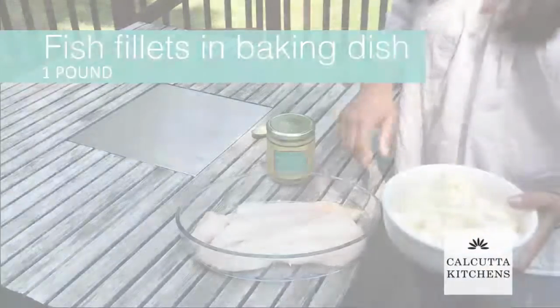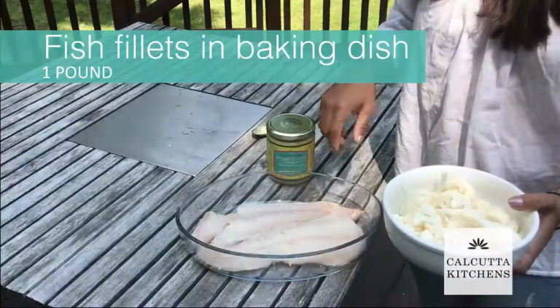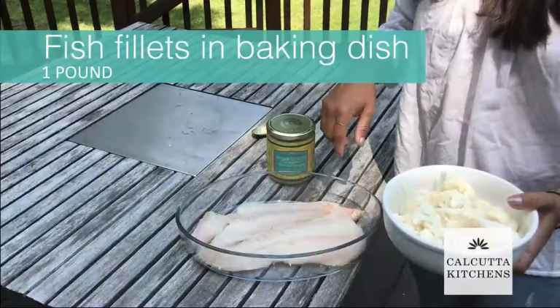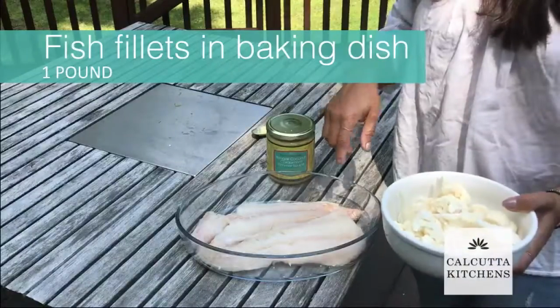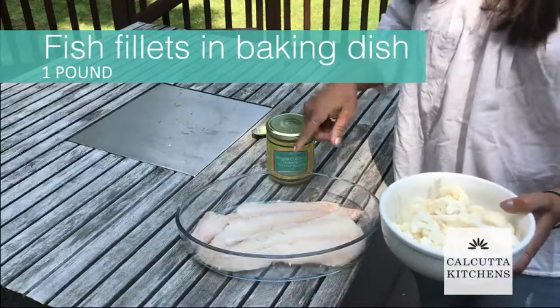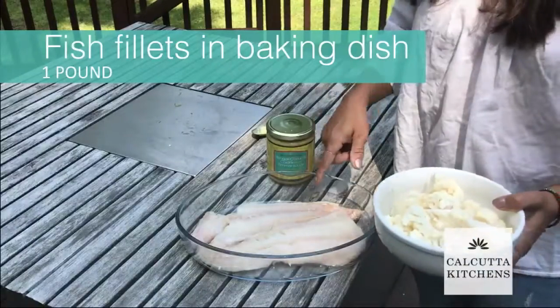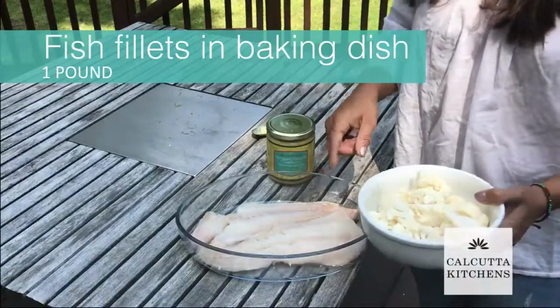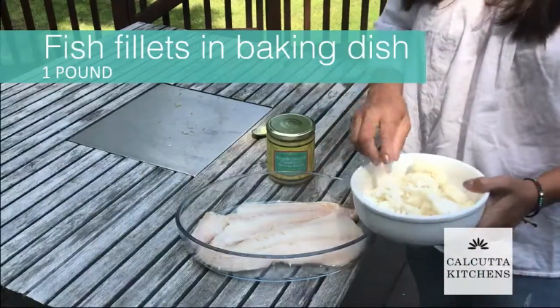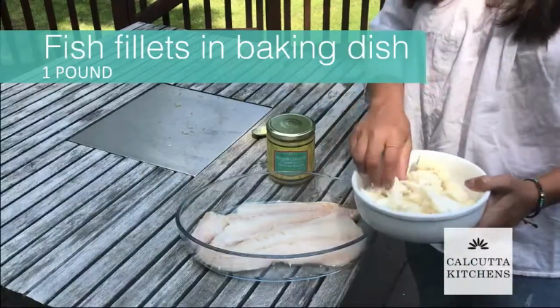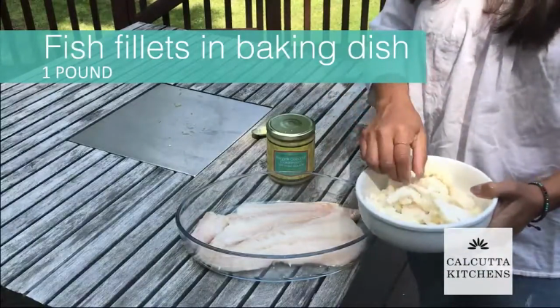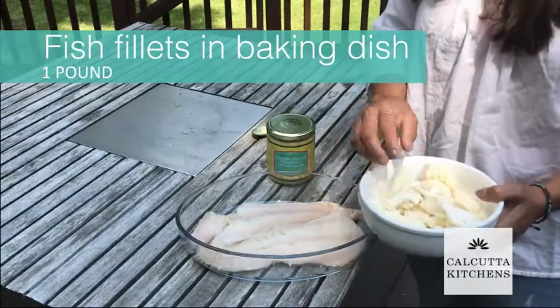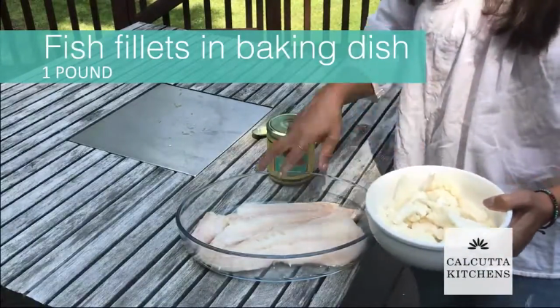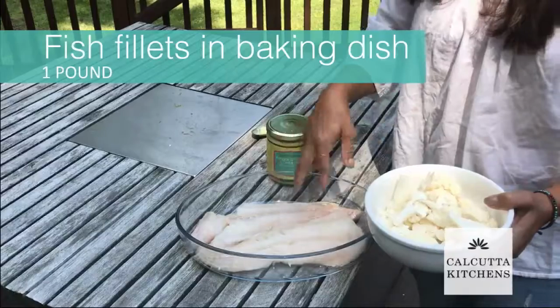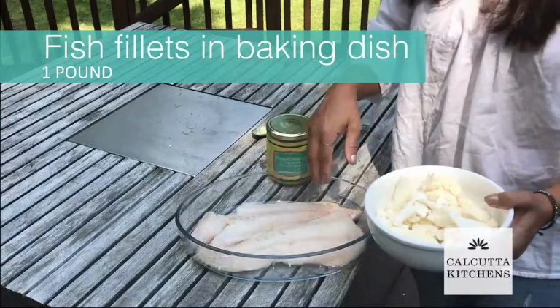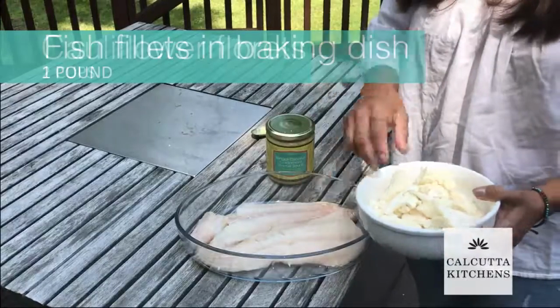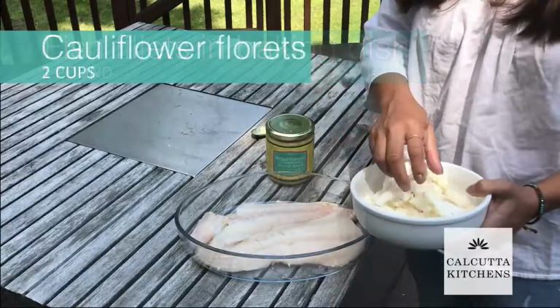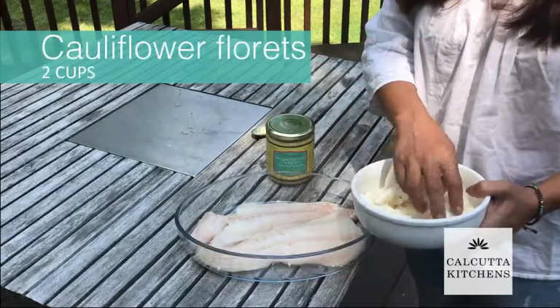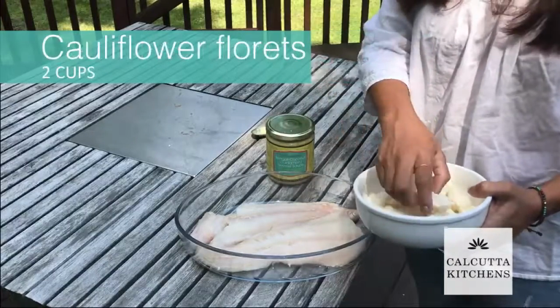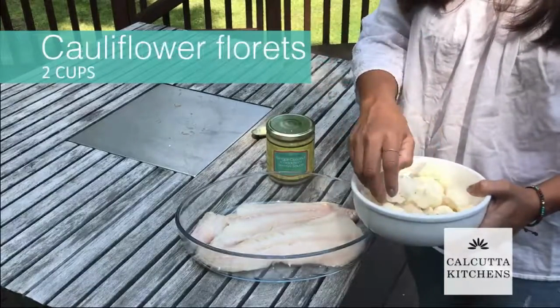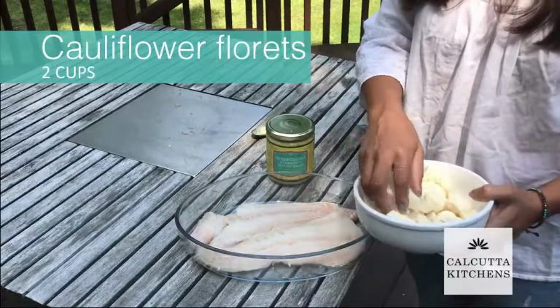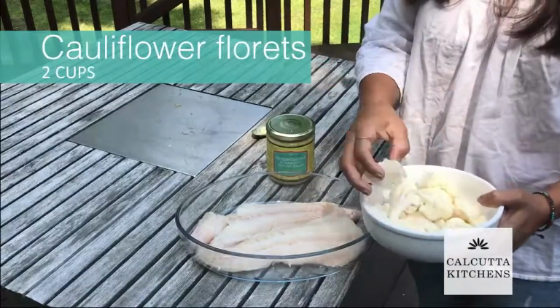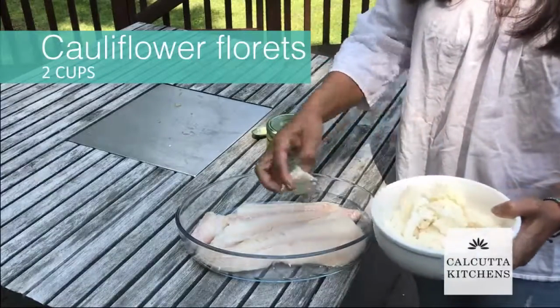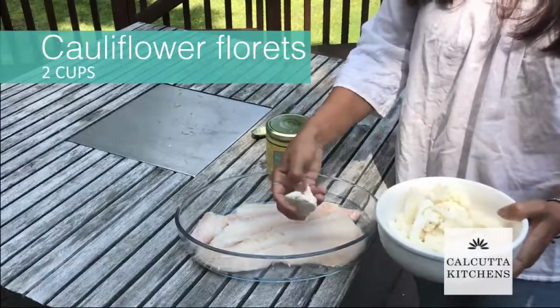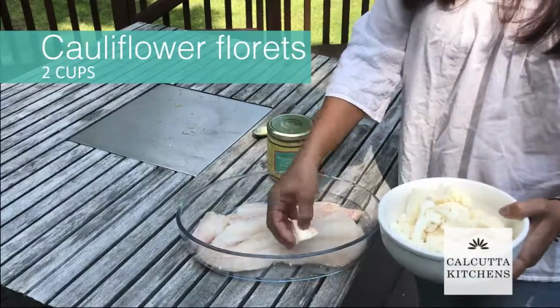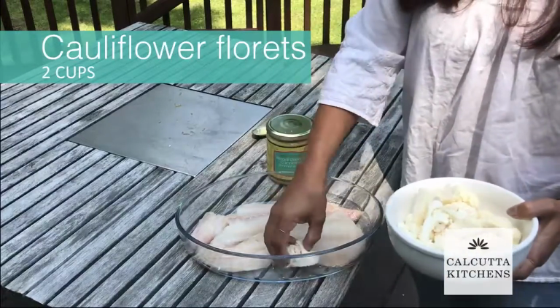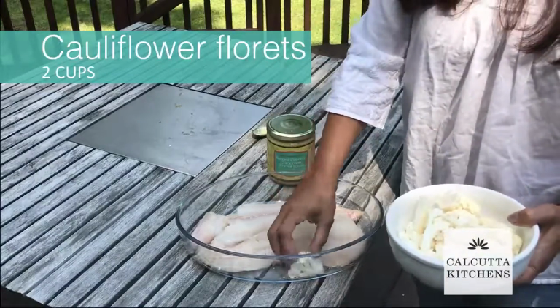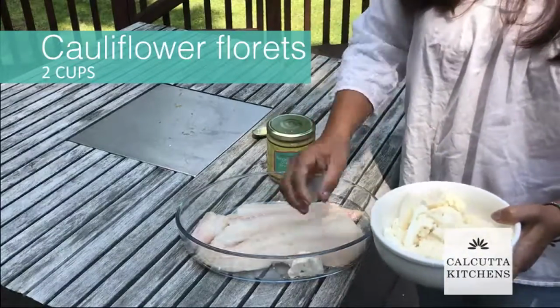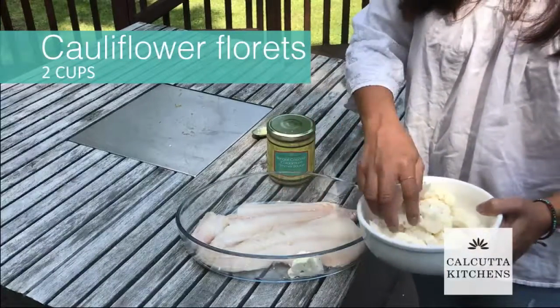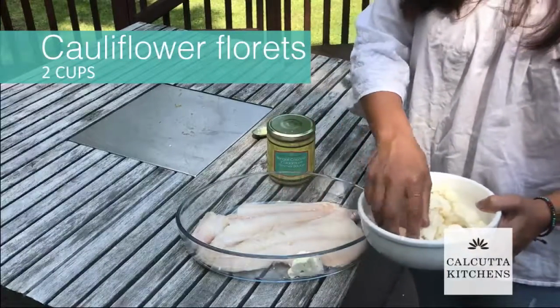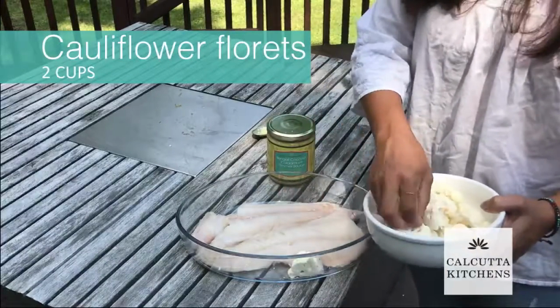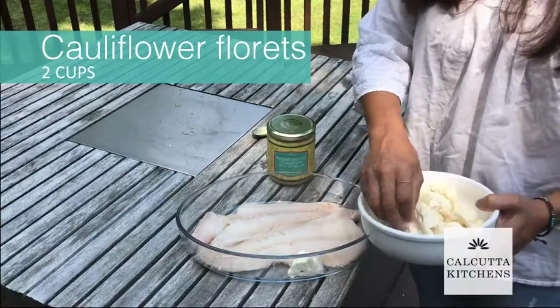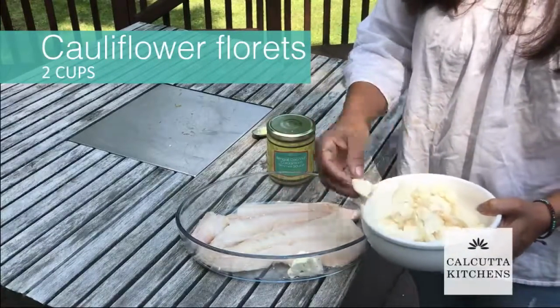I have here some hake — about two fillets — and some cauliflower florets. I'm going to arrange them around the fish.